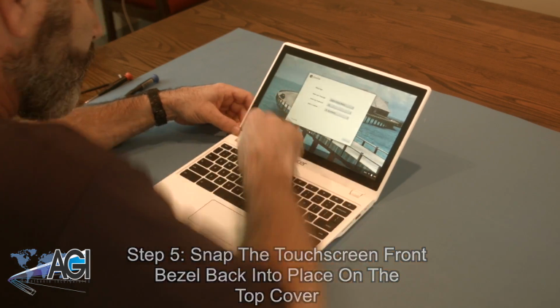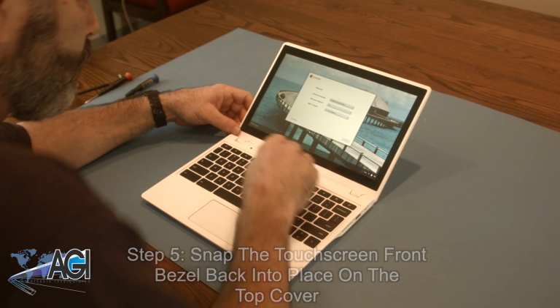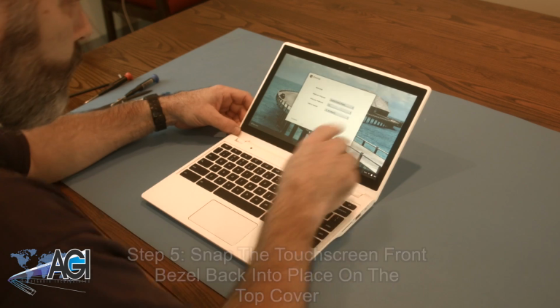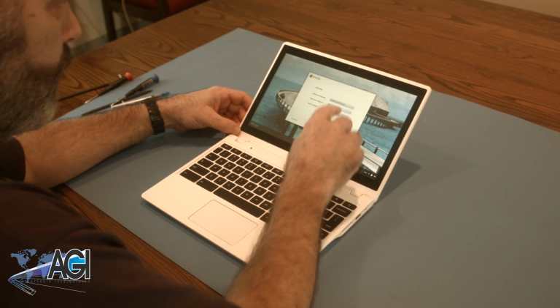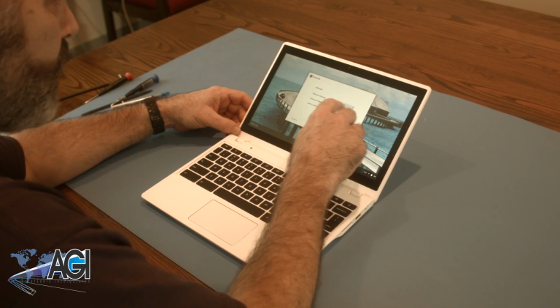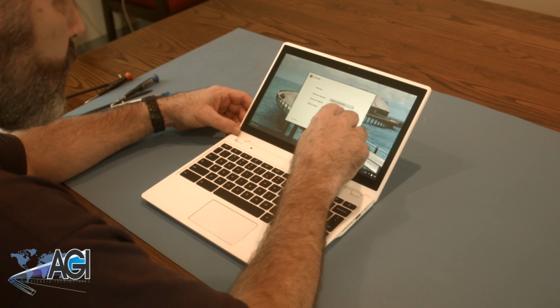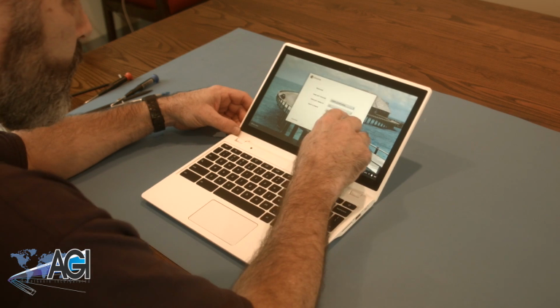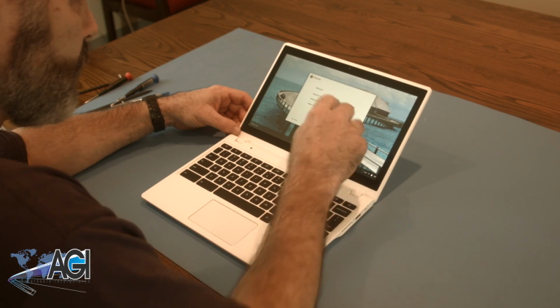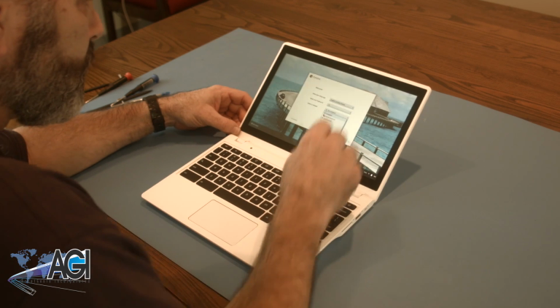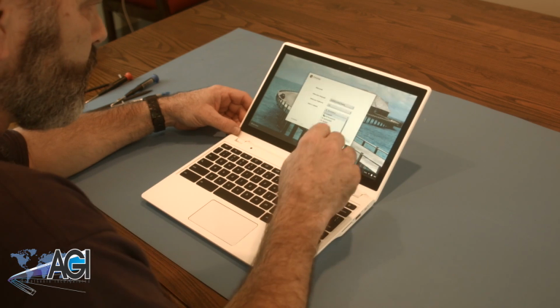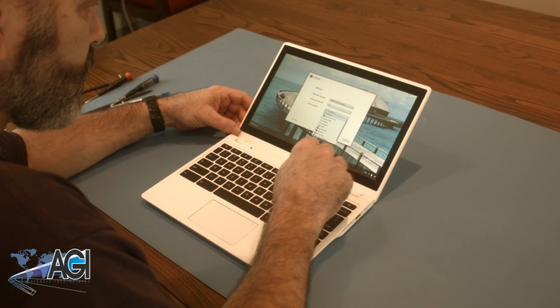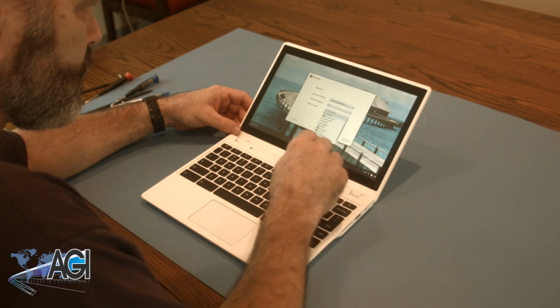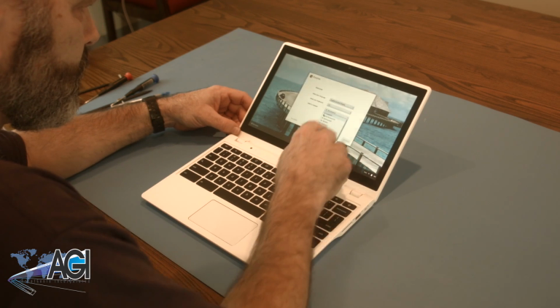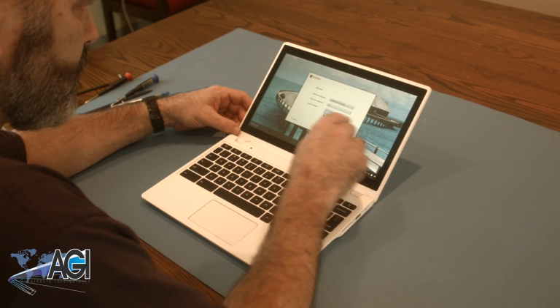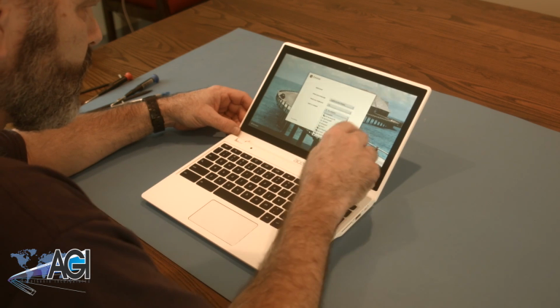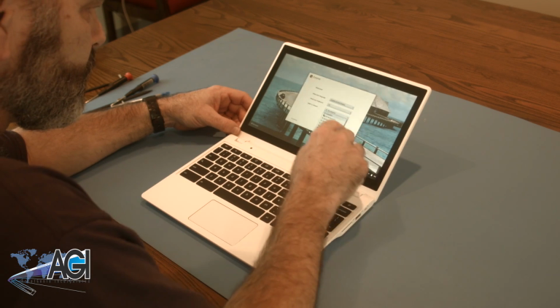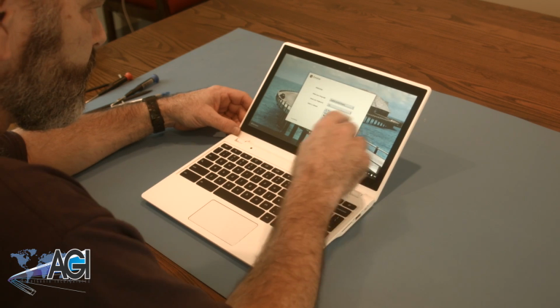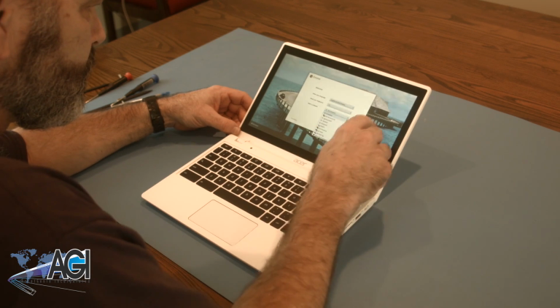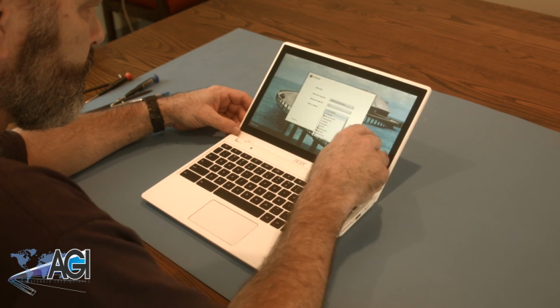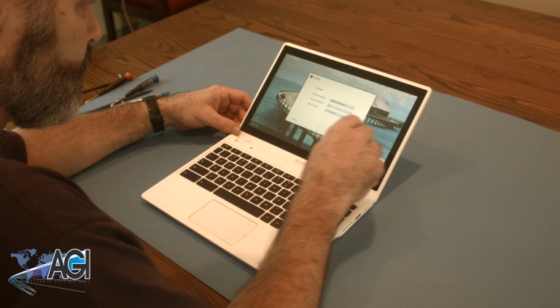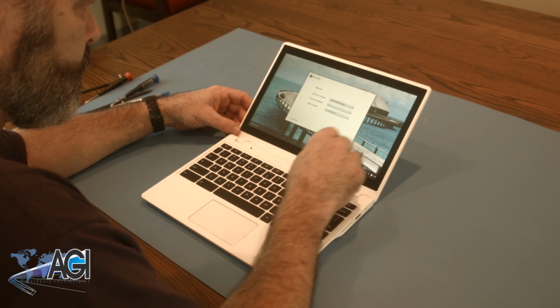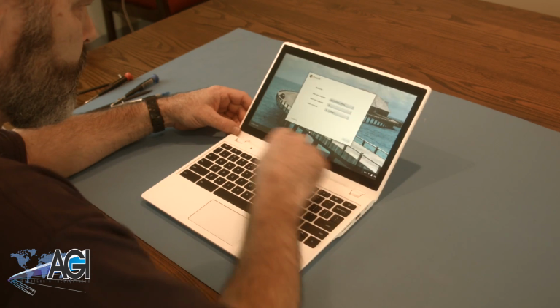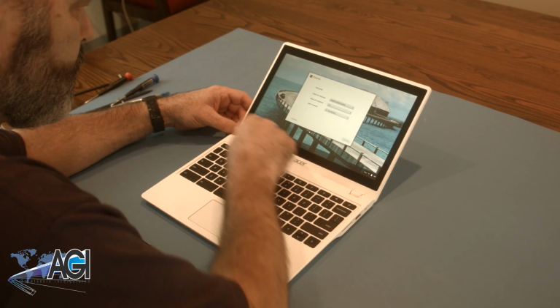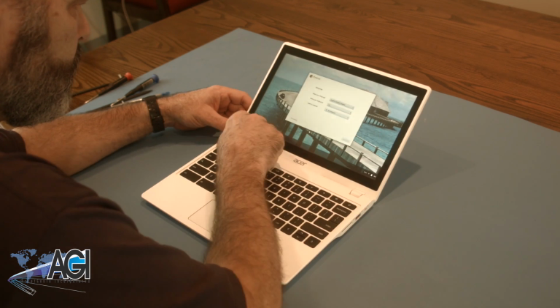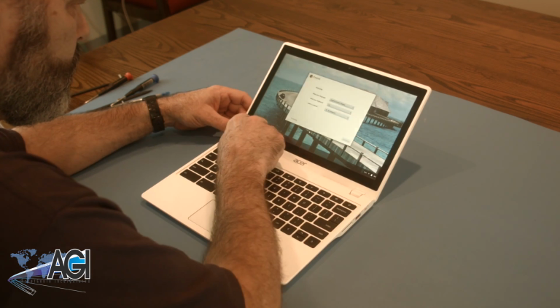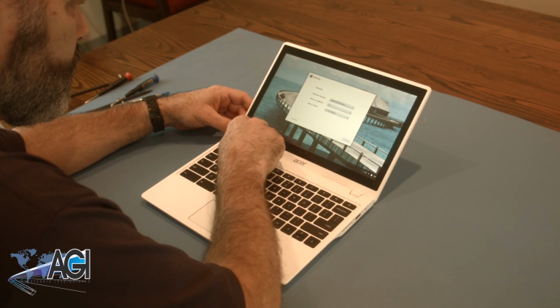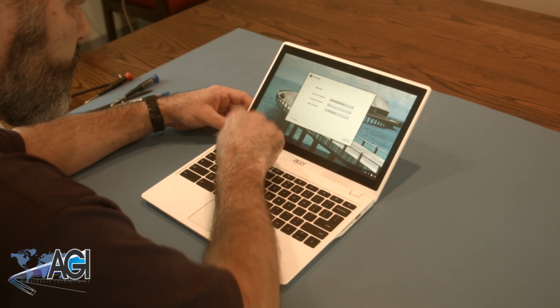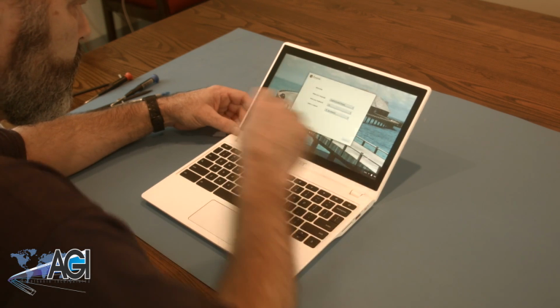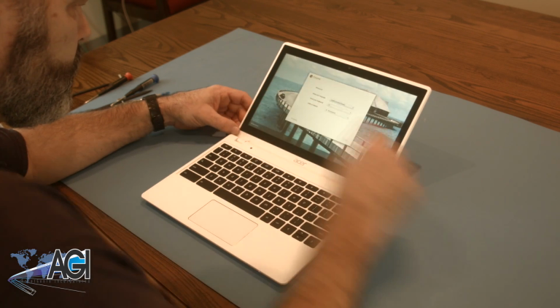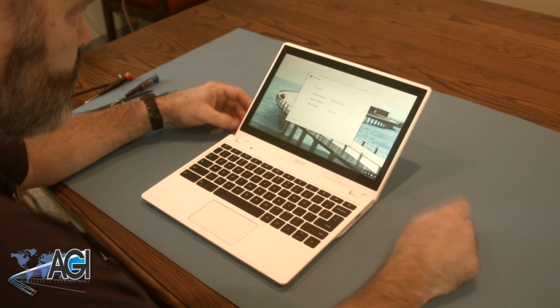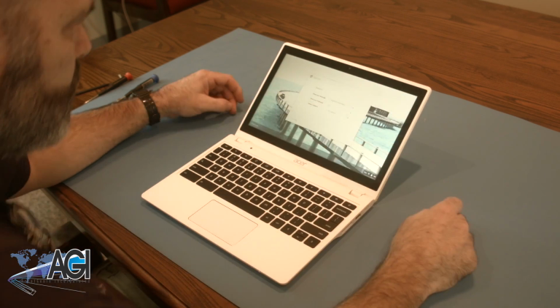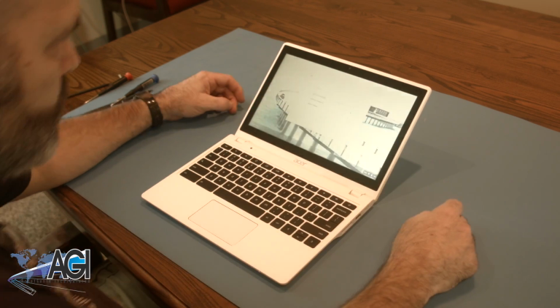You have now successfully replaced the LCD in your Acer Chromebook. Good job!